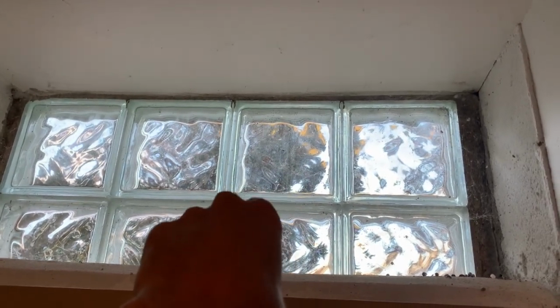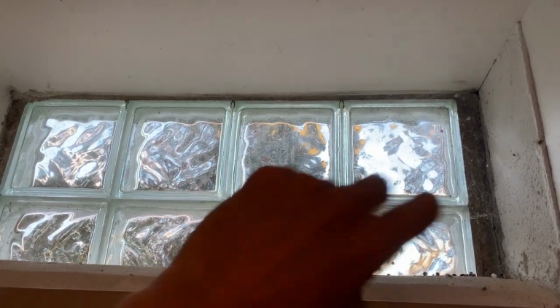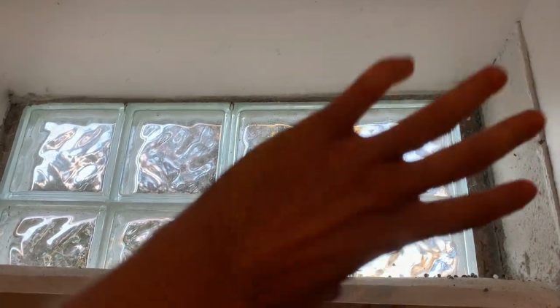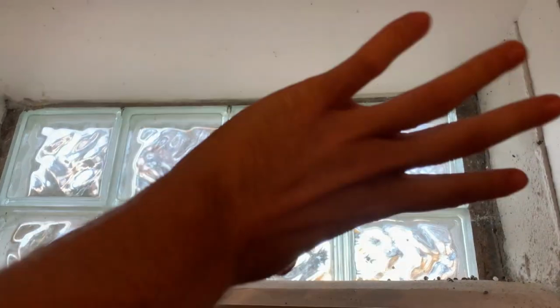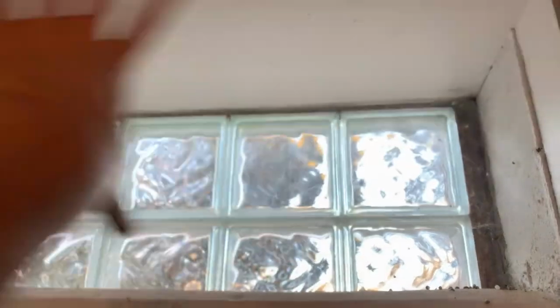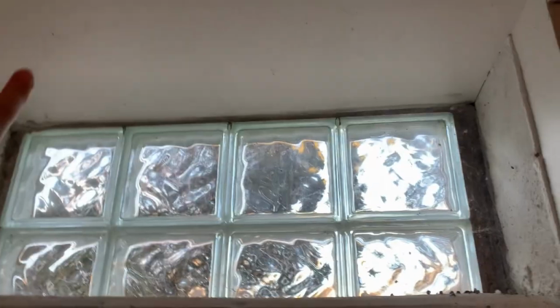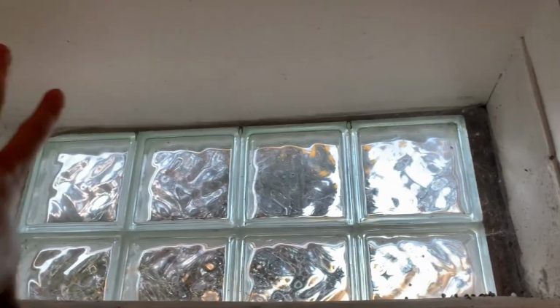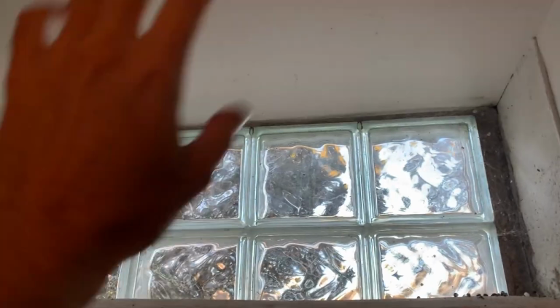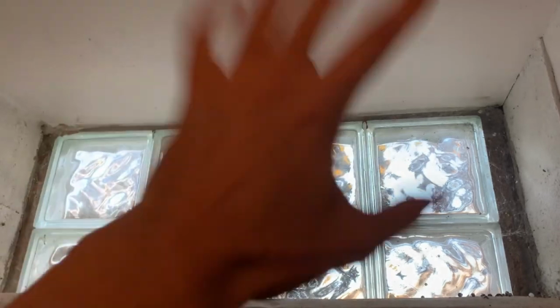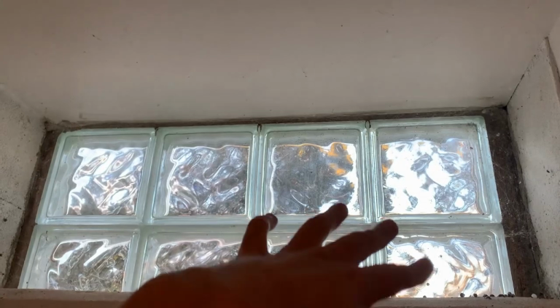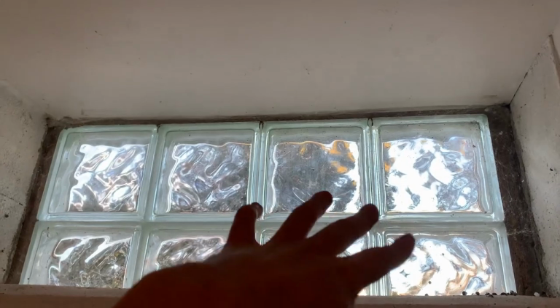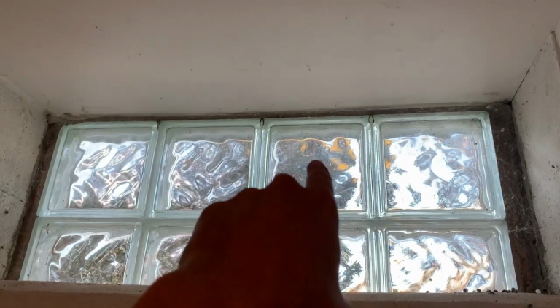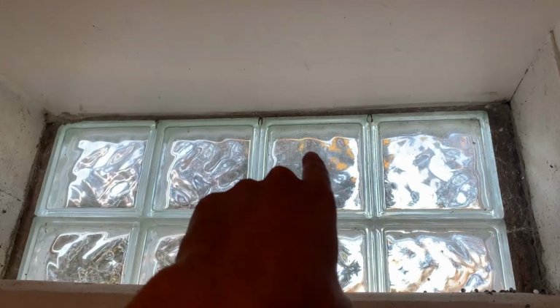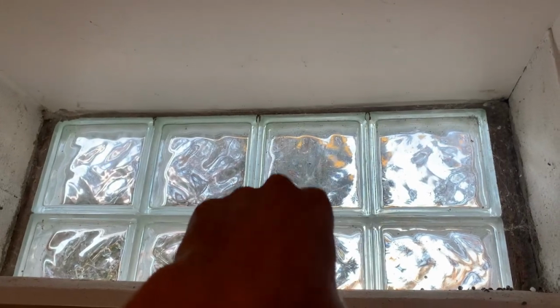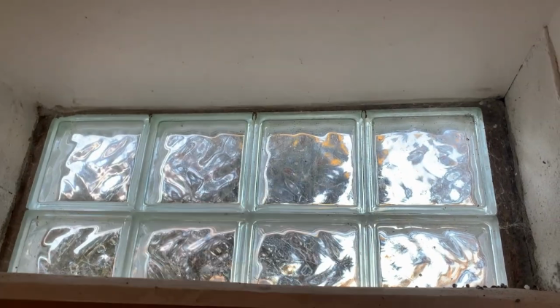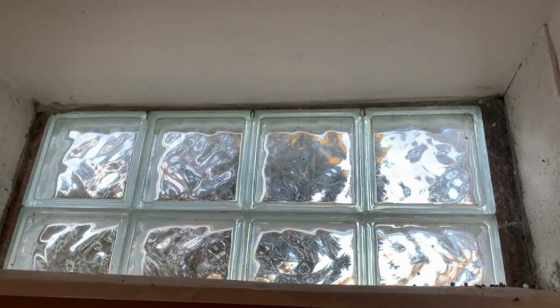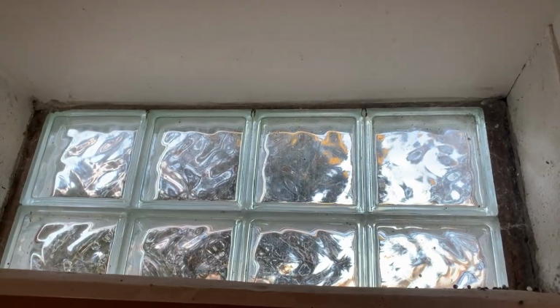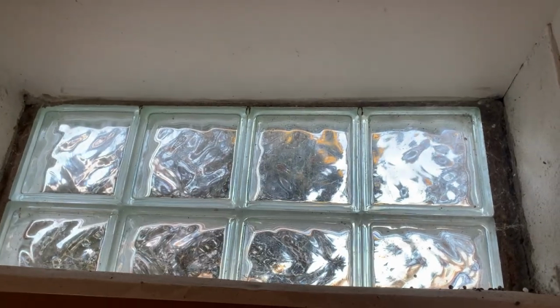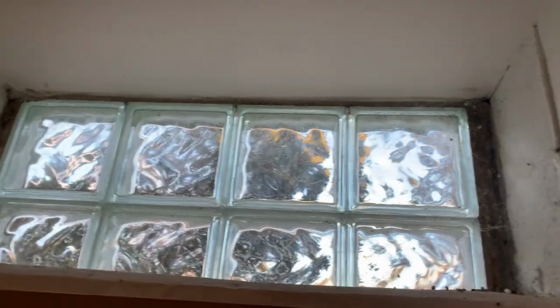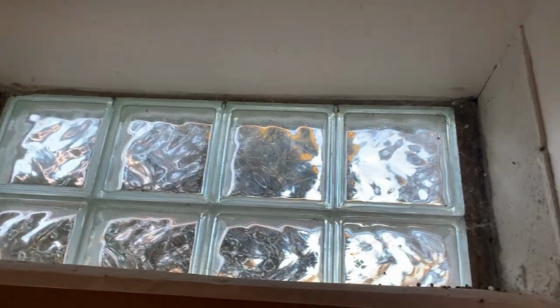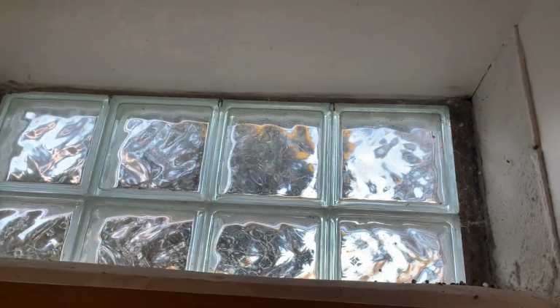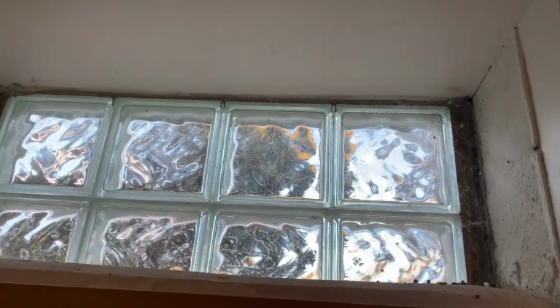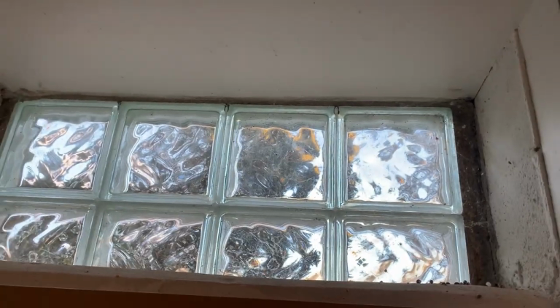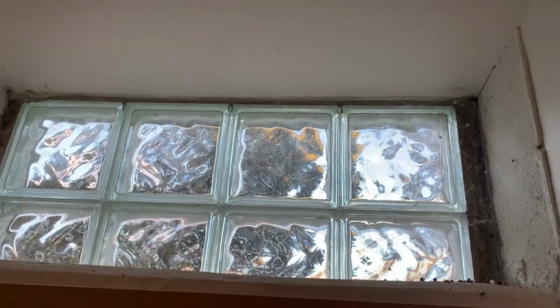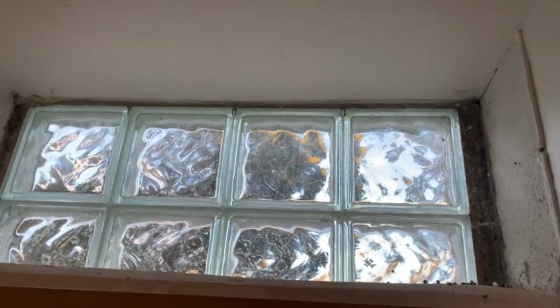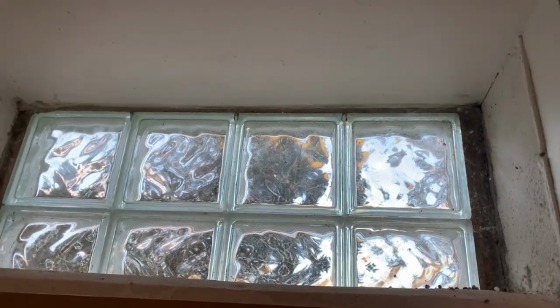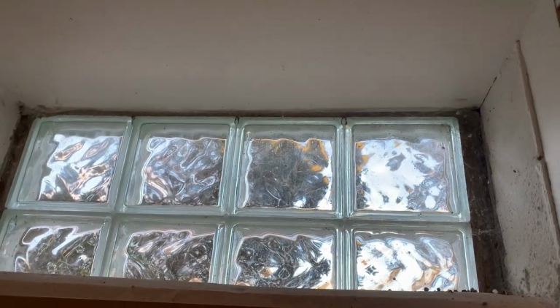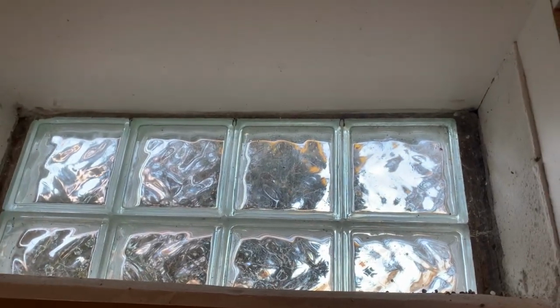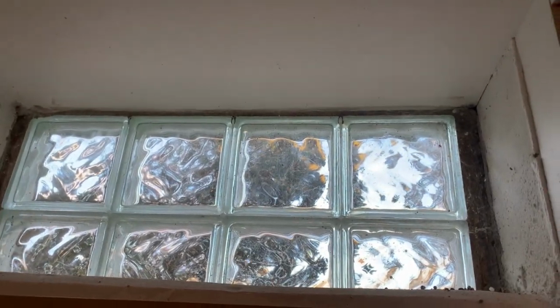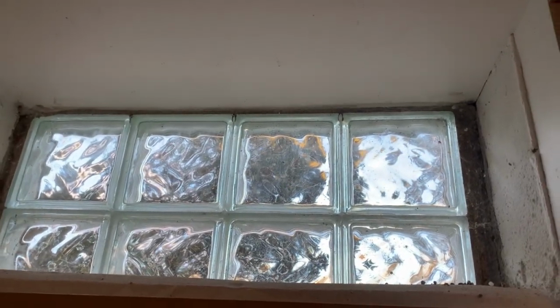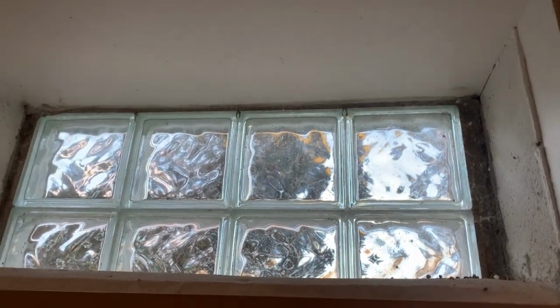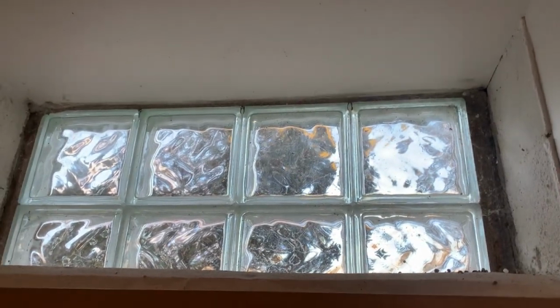So we're going to remove all this and start whacking on that glass block with a hammer and start peeling that away to make a spot for the dryer vent.